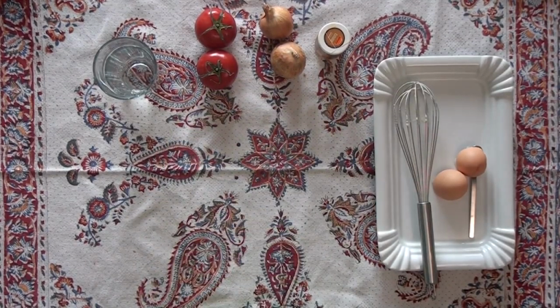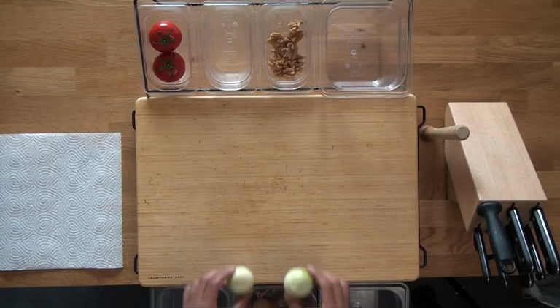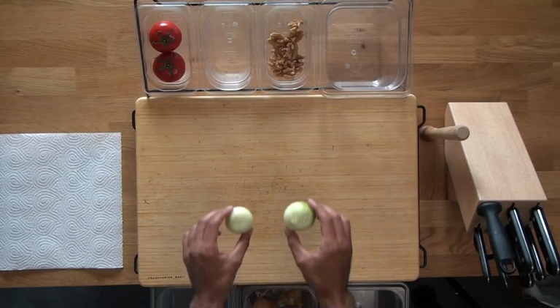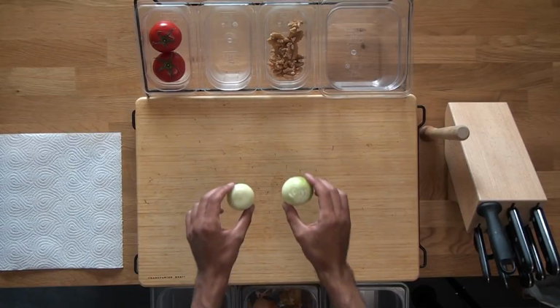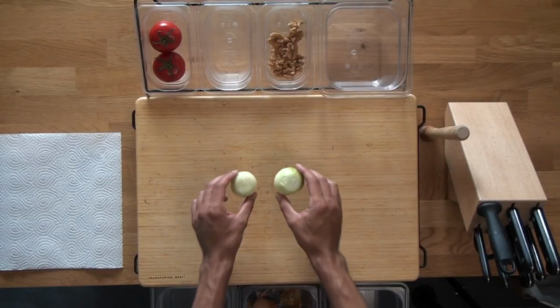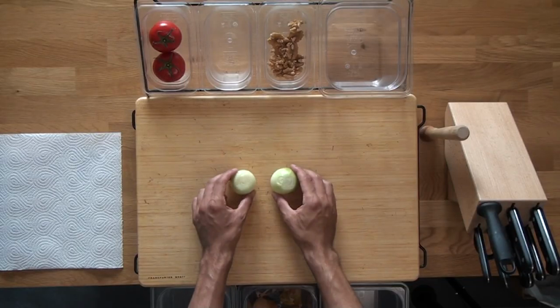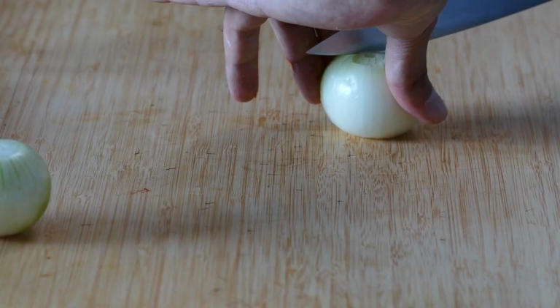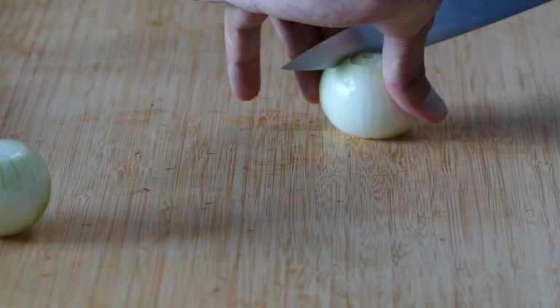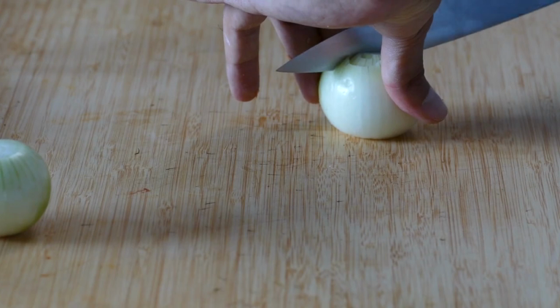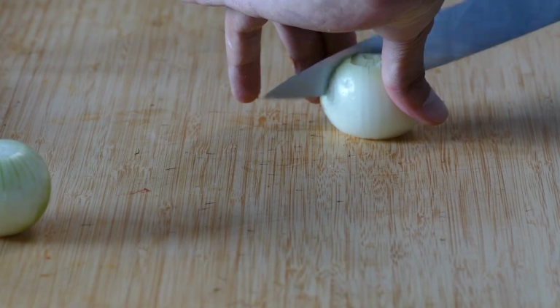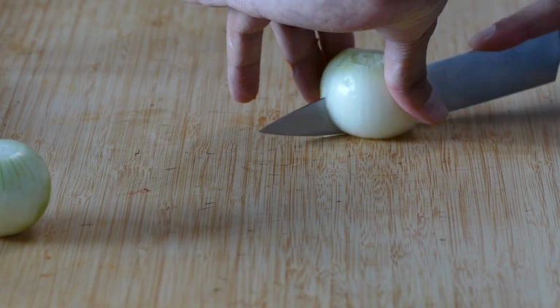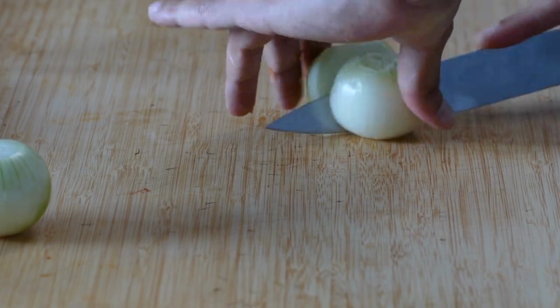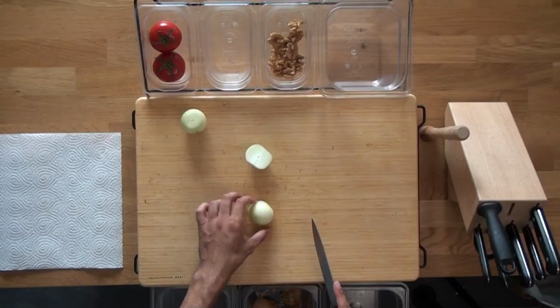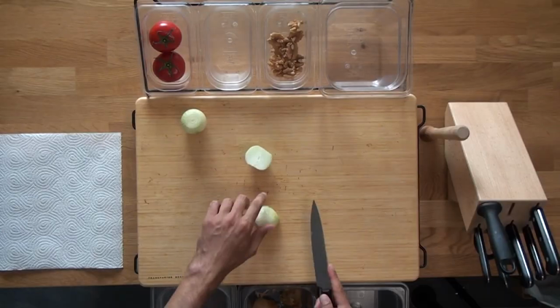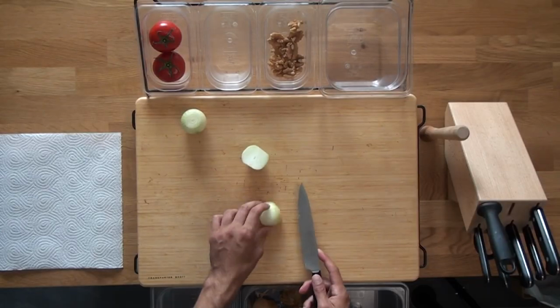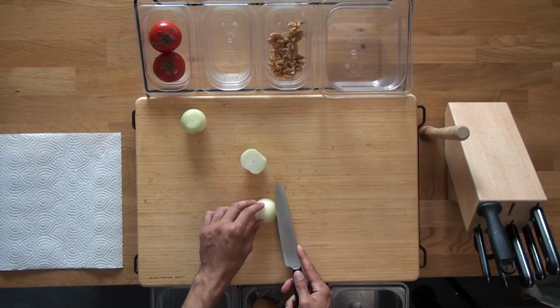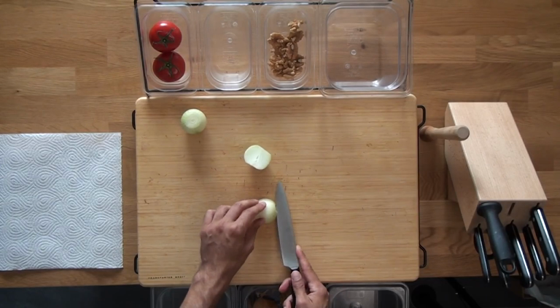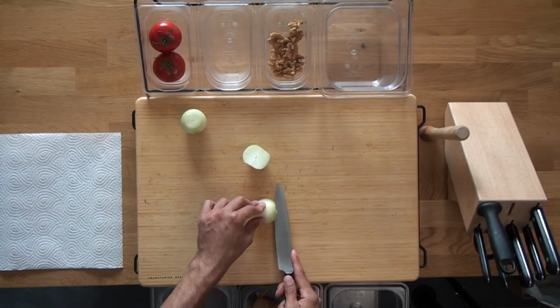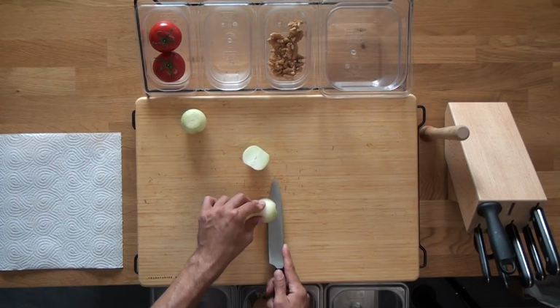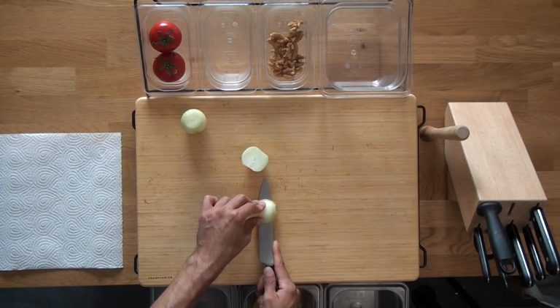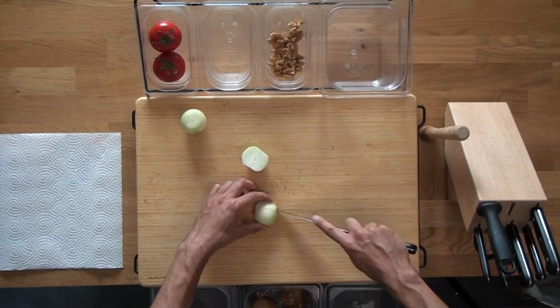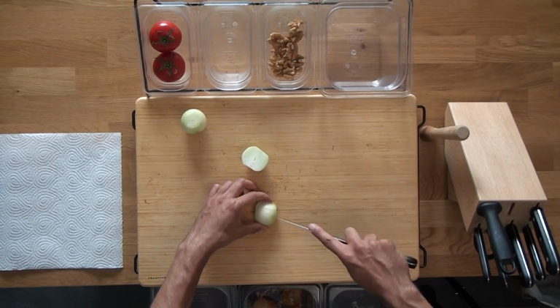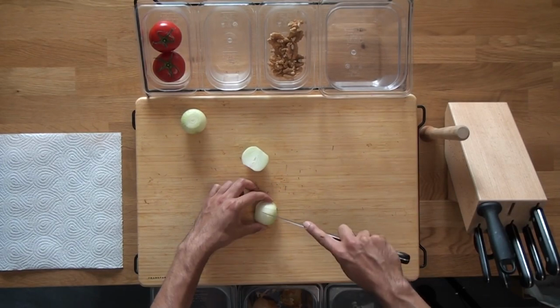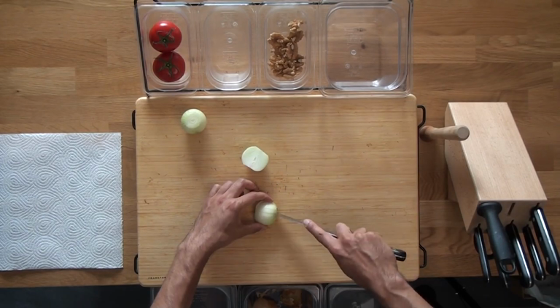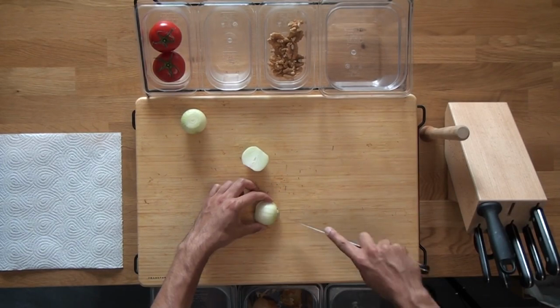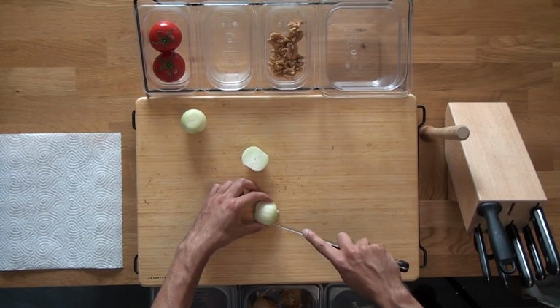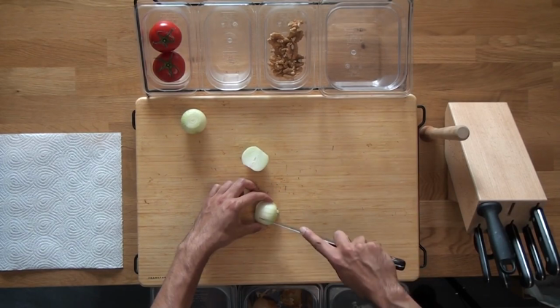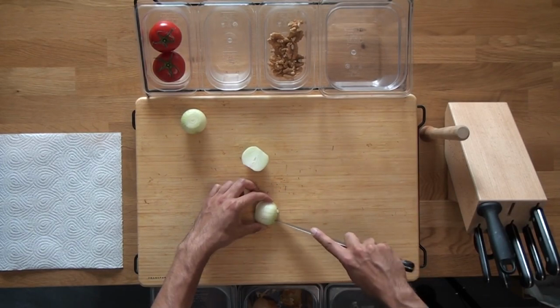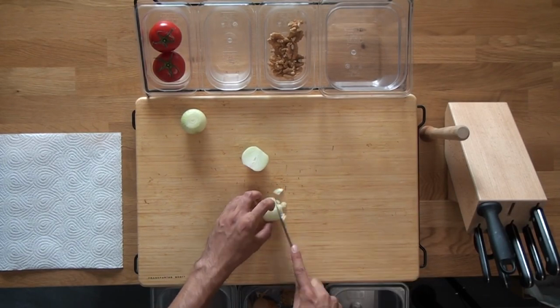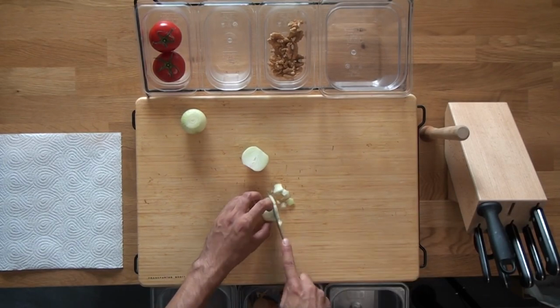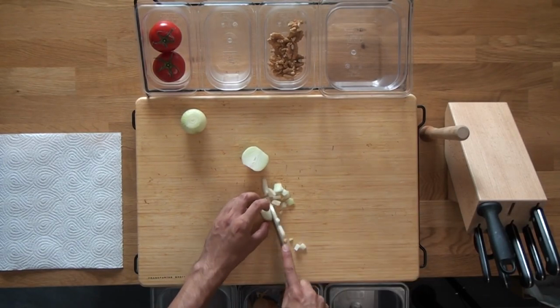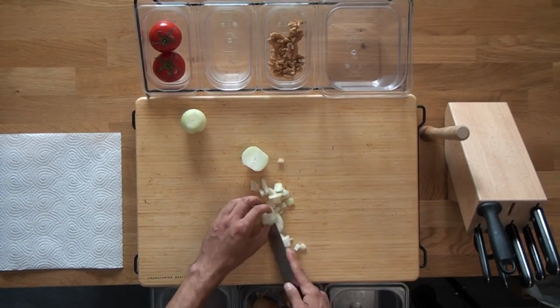Next, let's chop our vegetables into small even cubes.